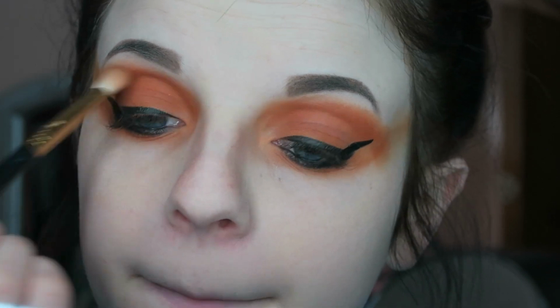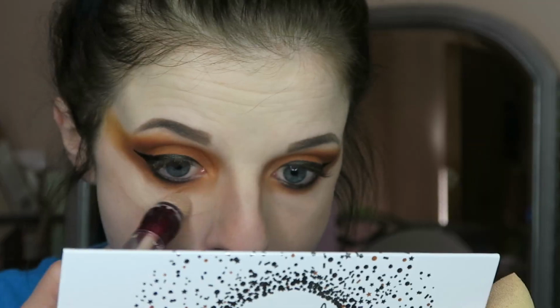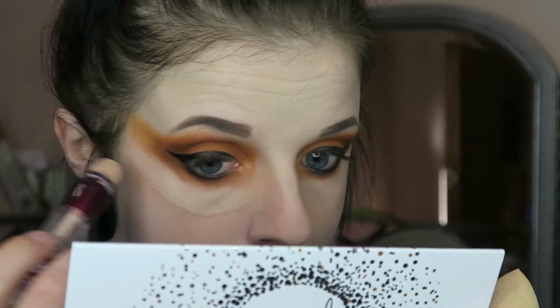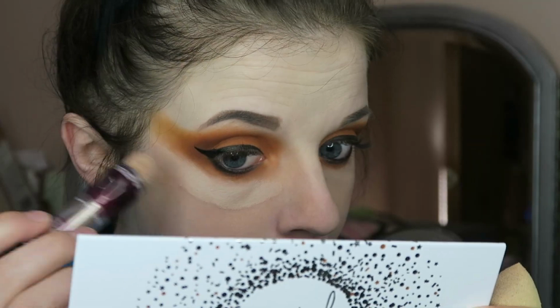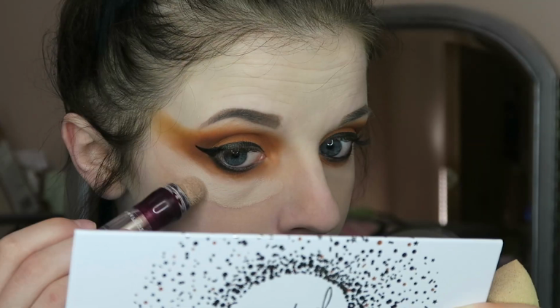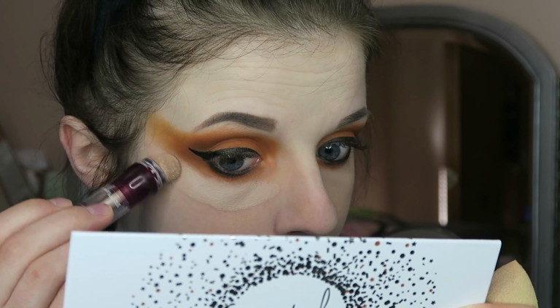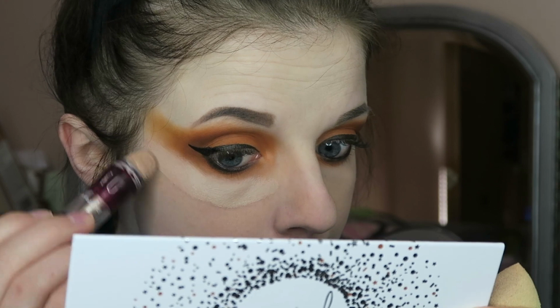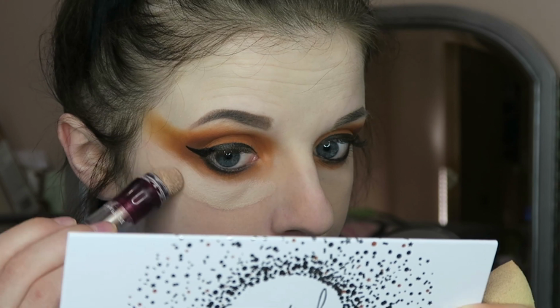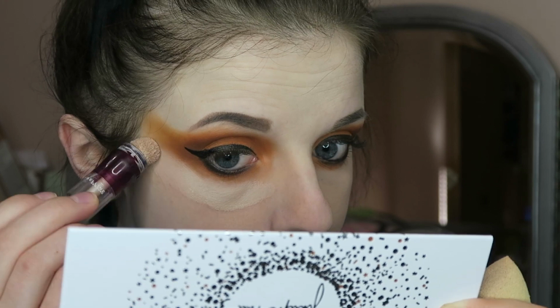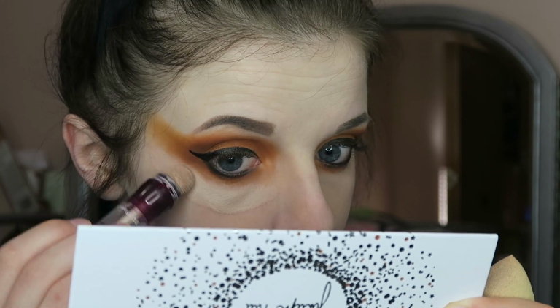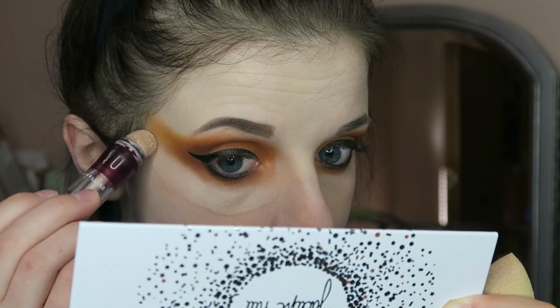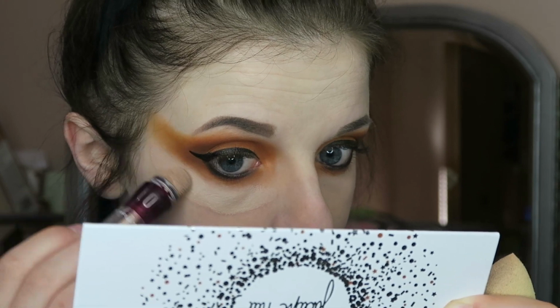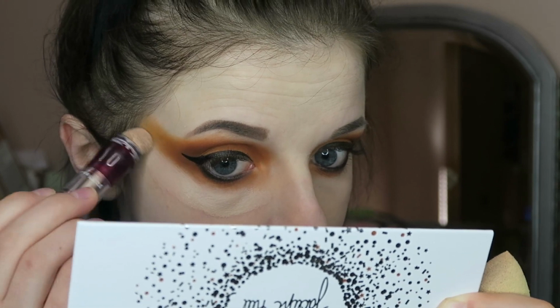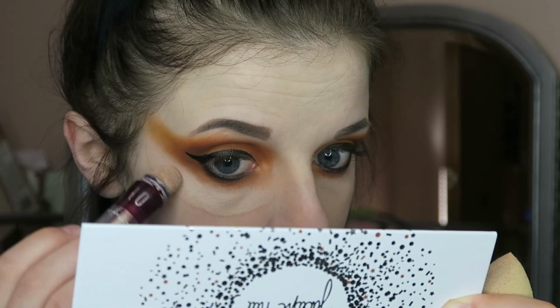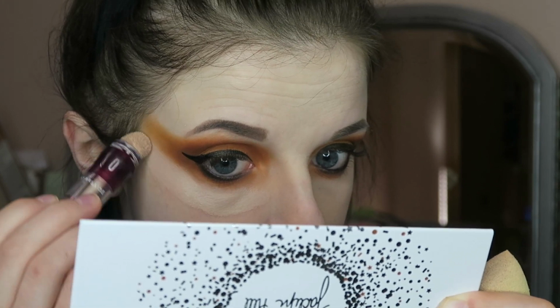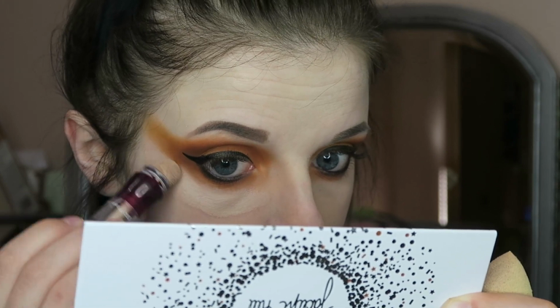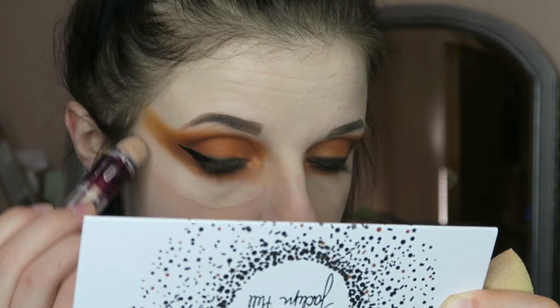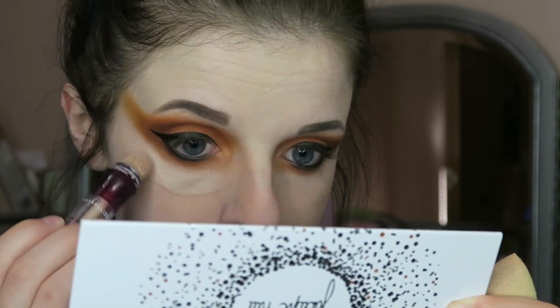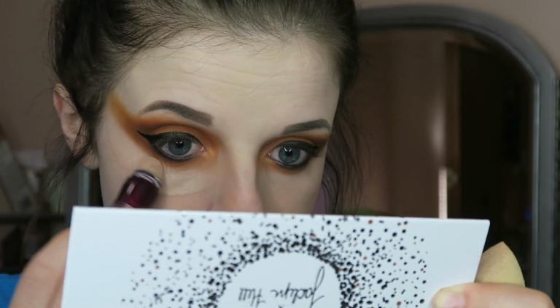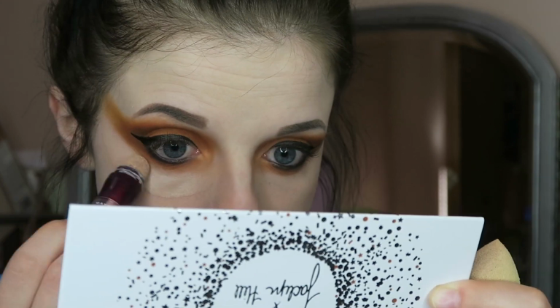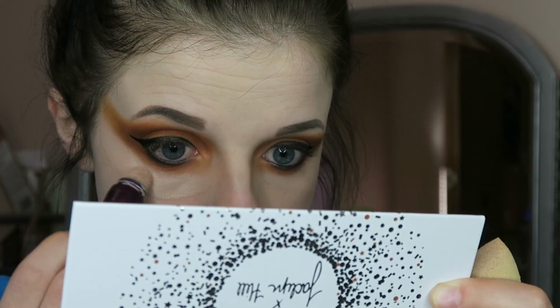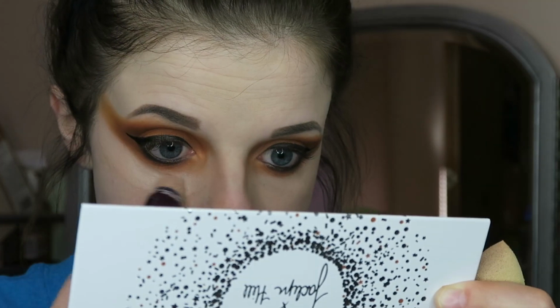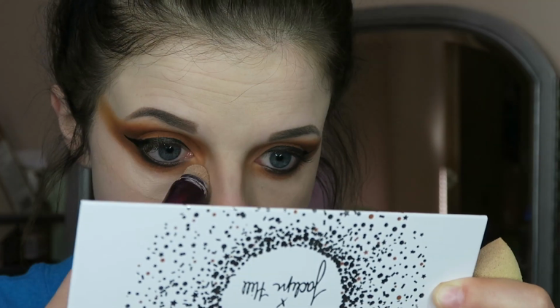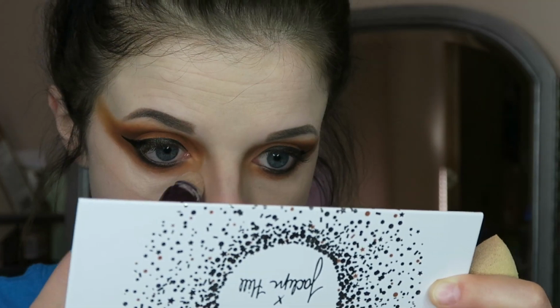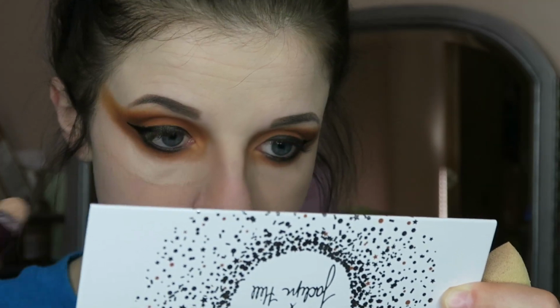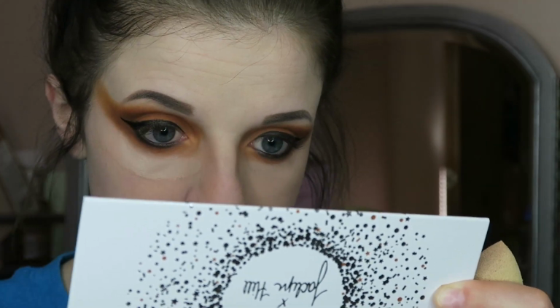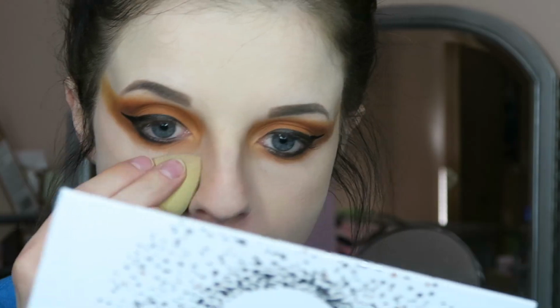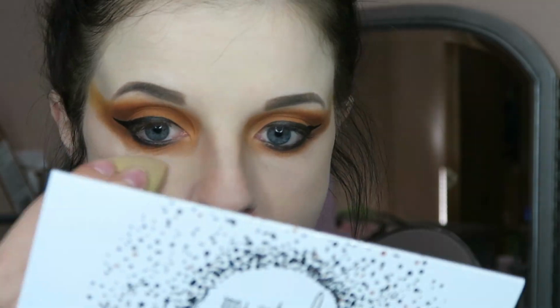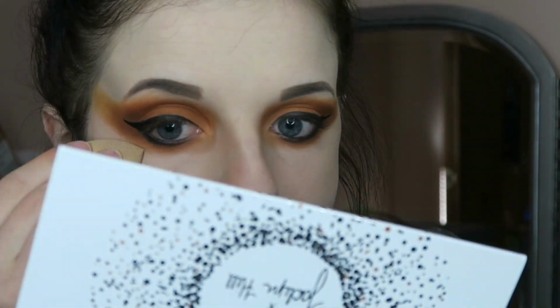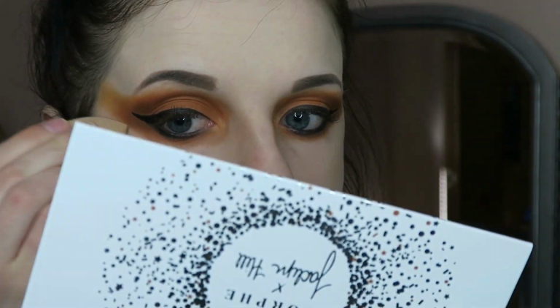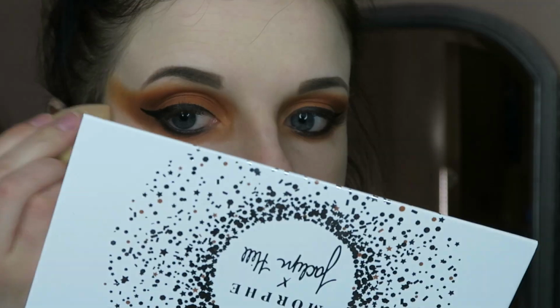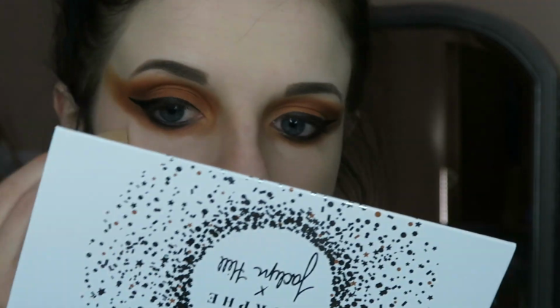Next, I'm just going in with the same concealer that I used earlier to help sharpen up the look where the eyeshadow is.